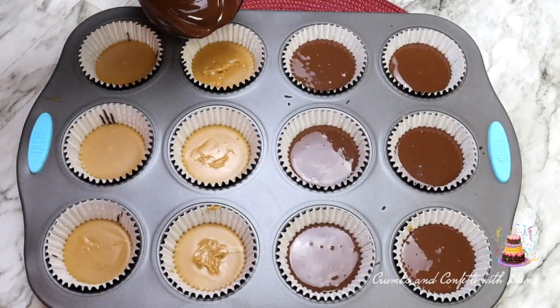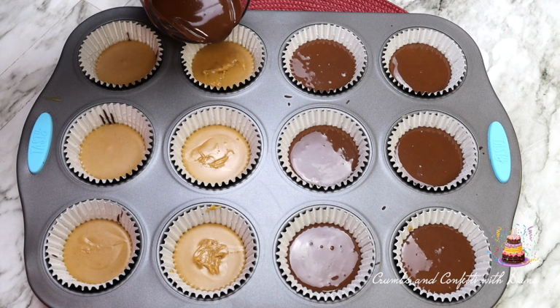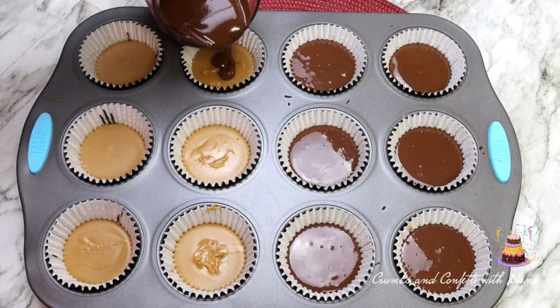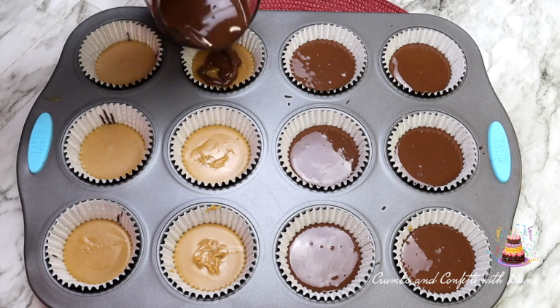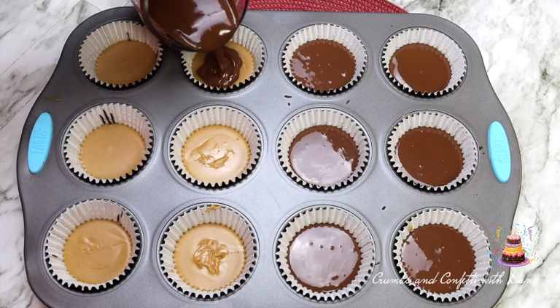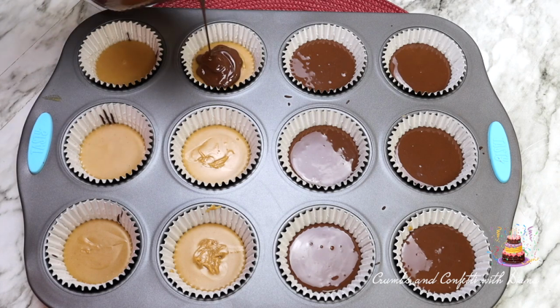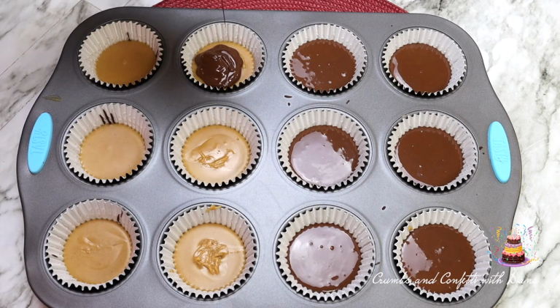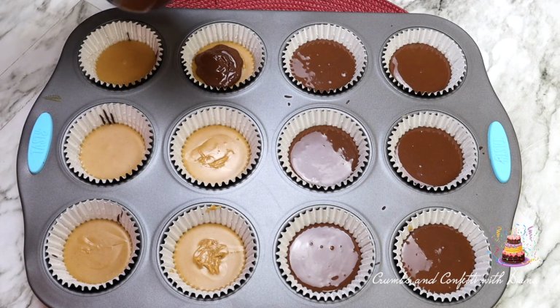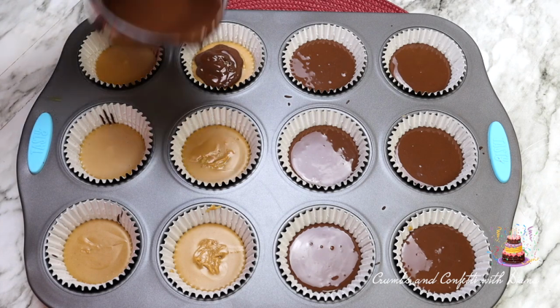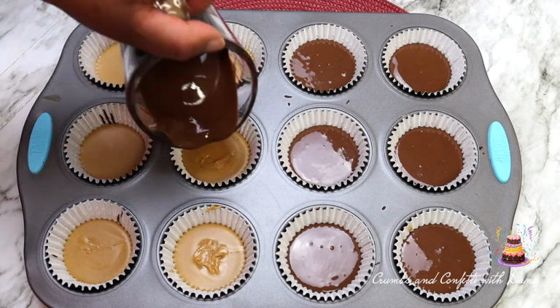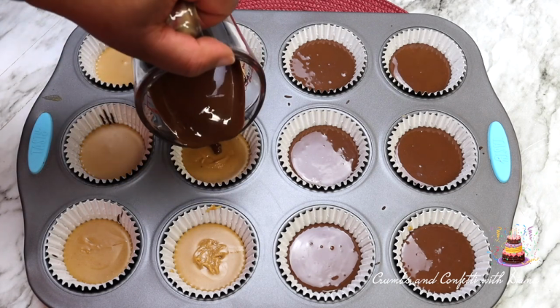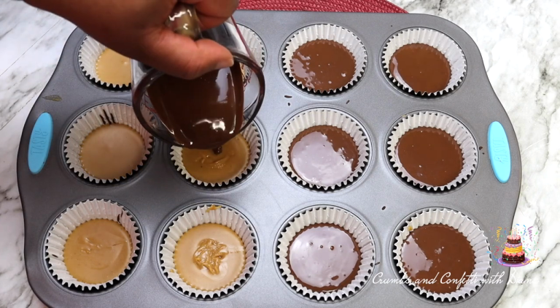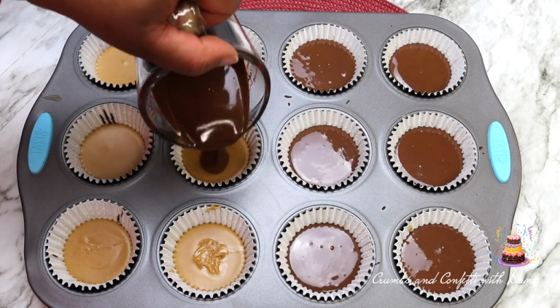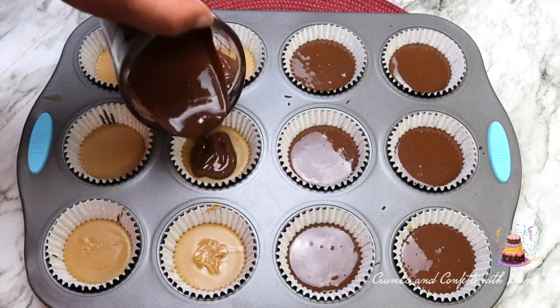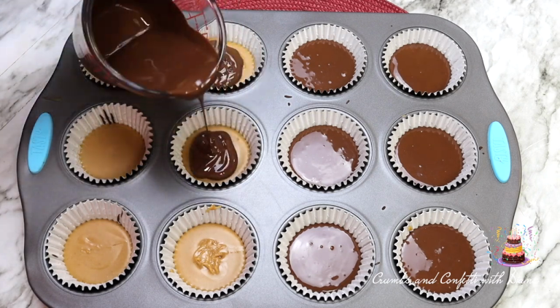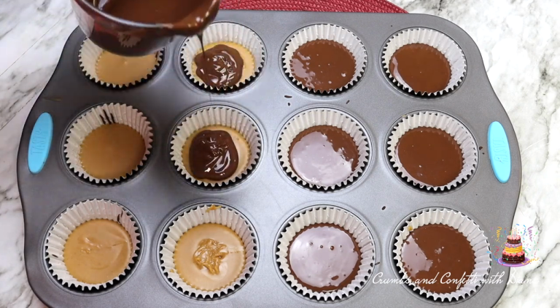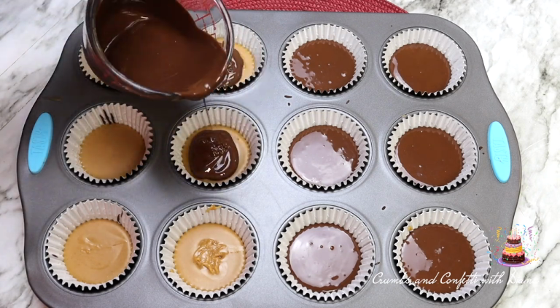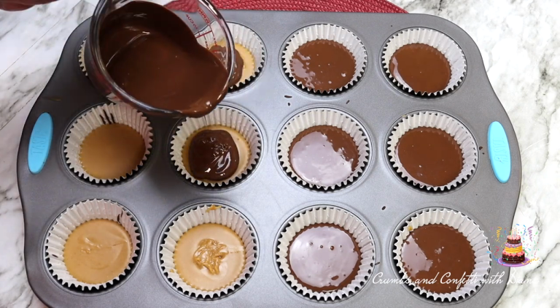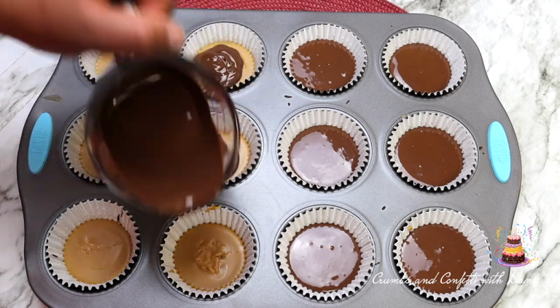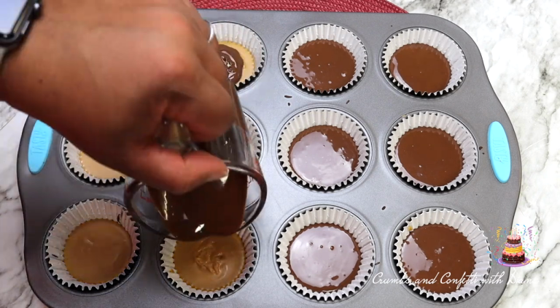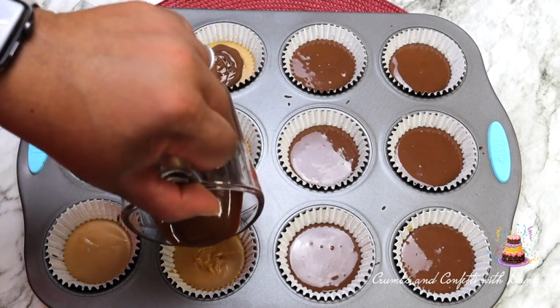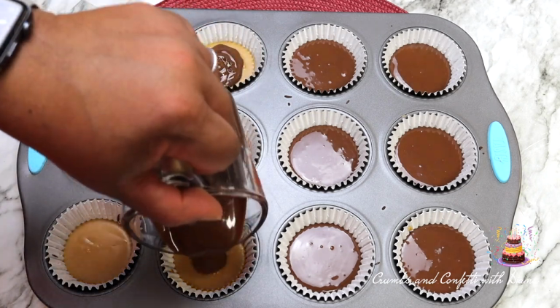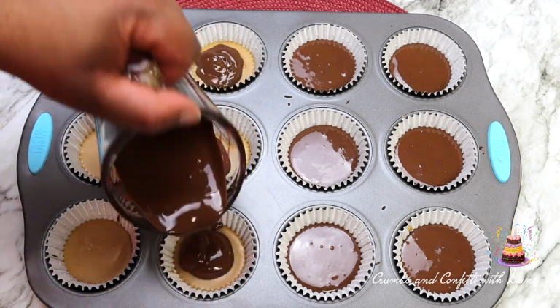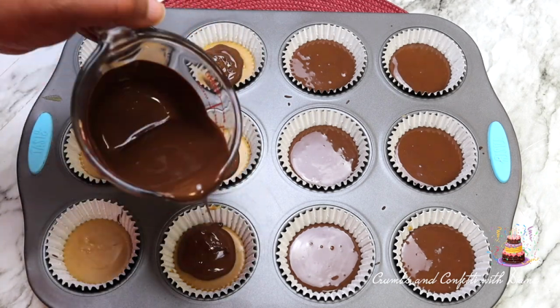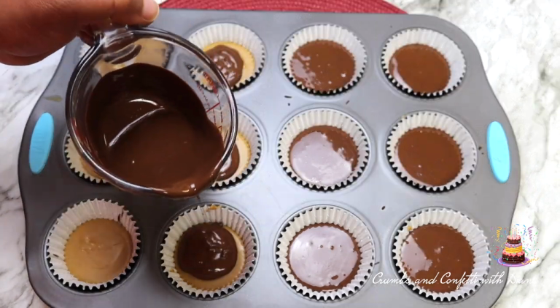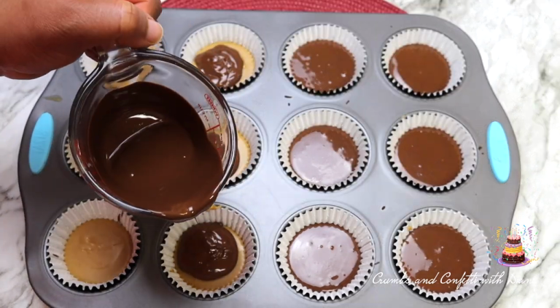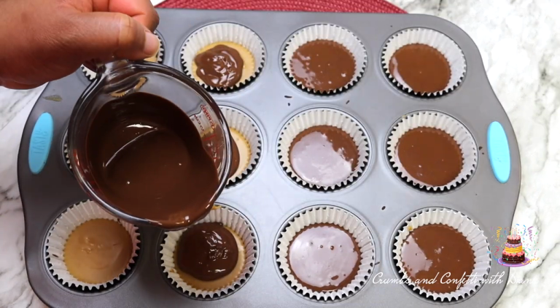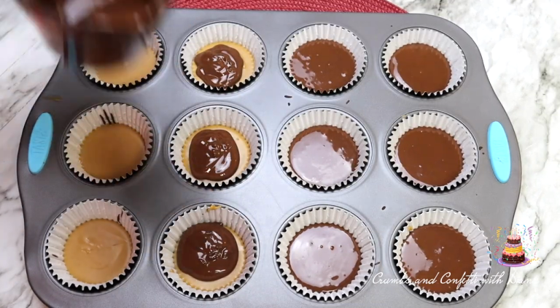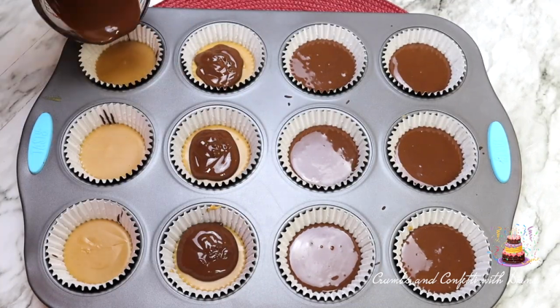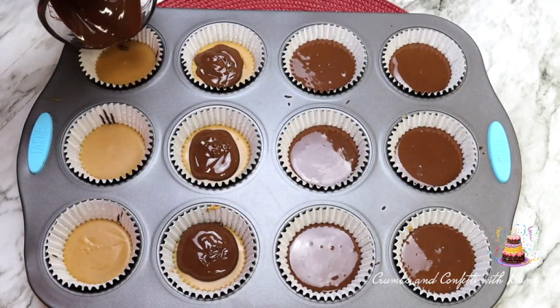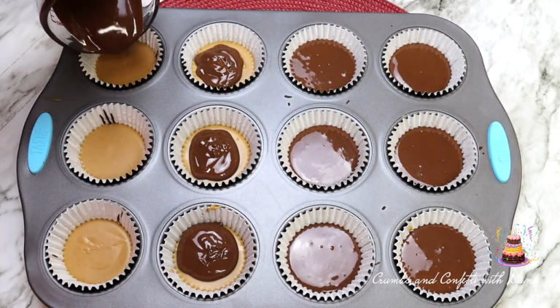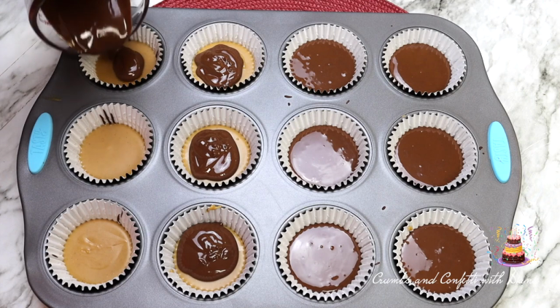Lightly tapping the muffin pan on the counter allows the chocolate to evenly spread out.